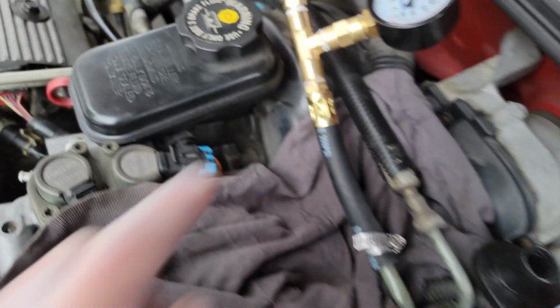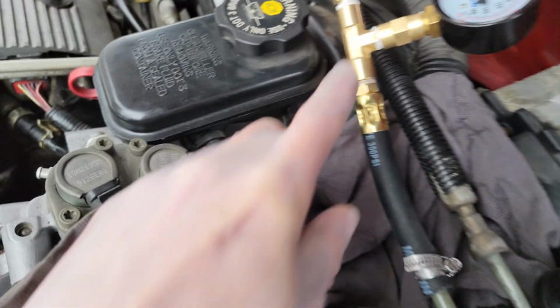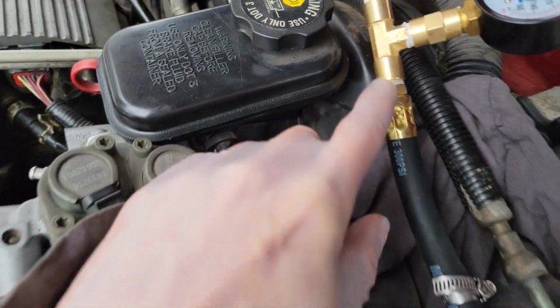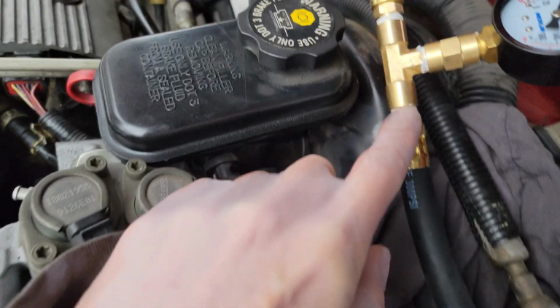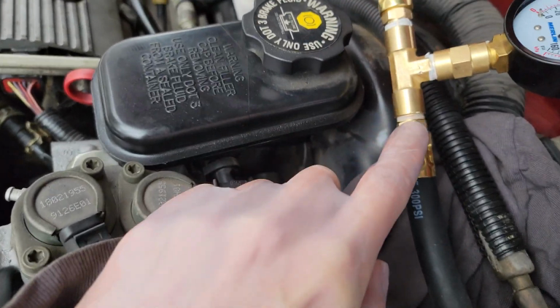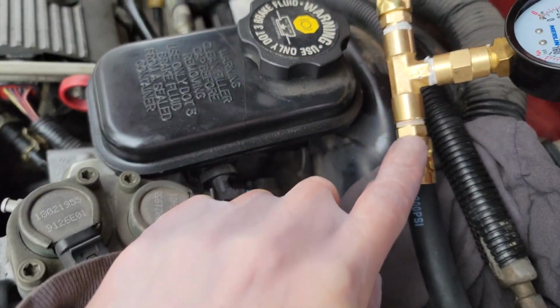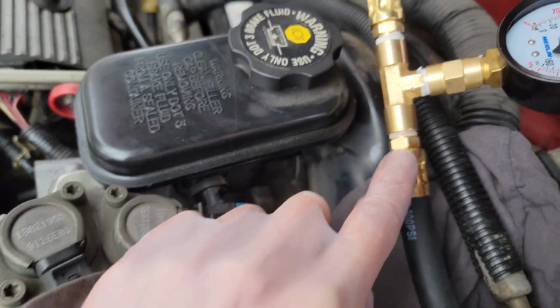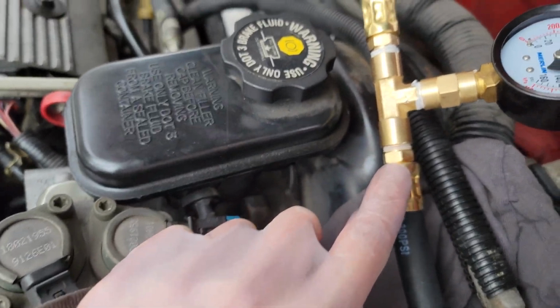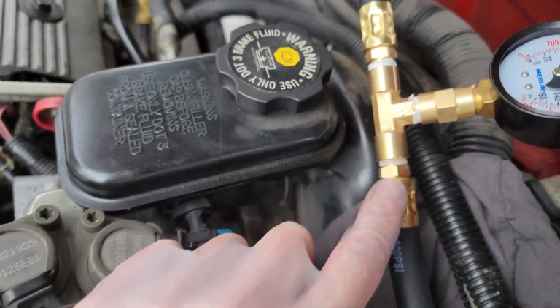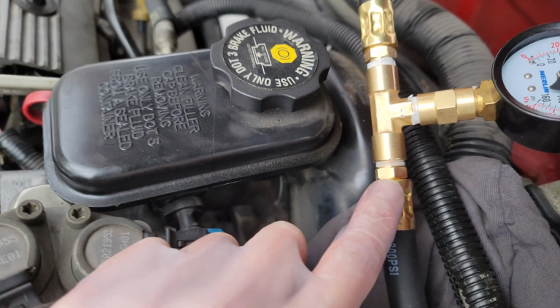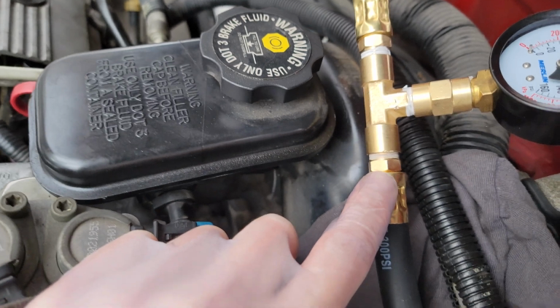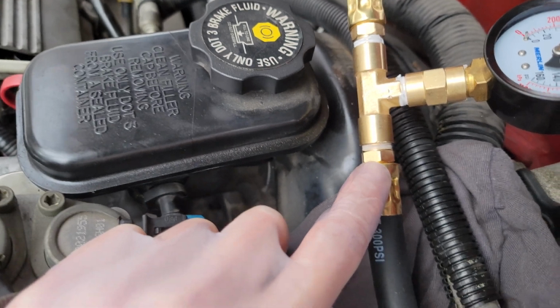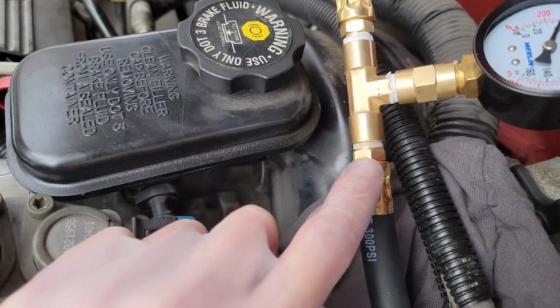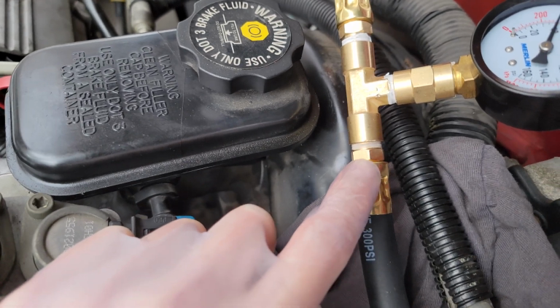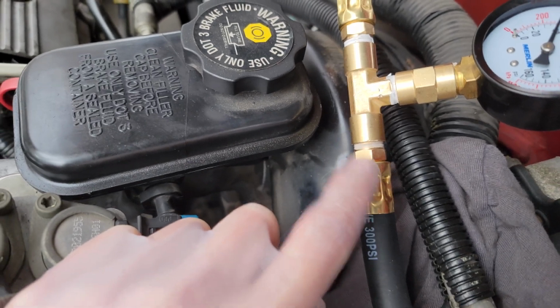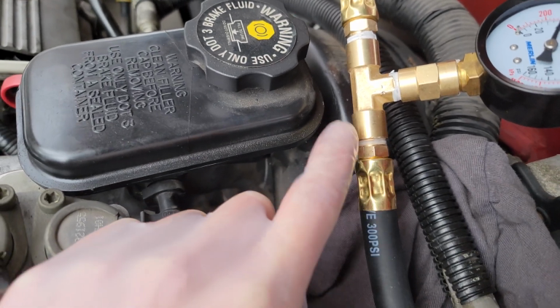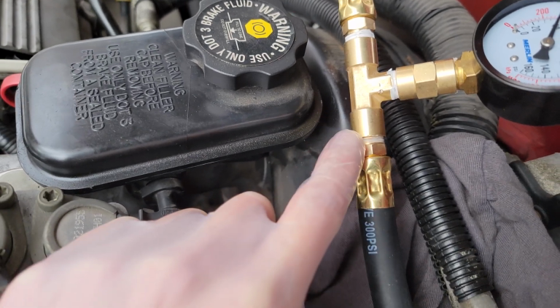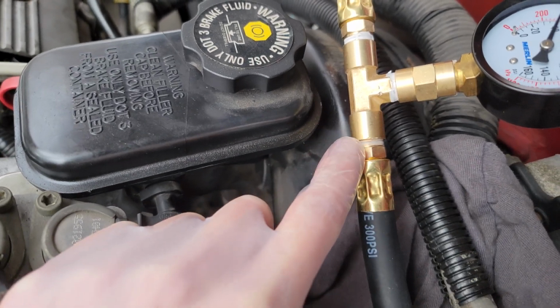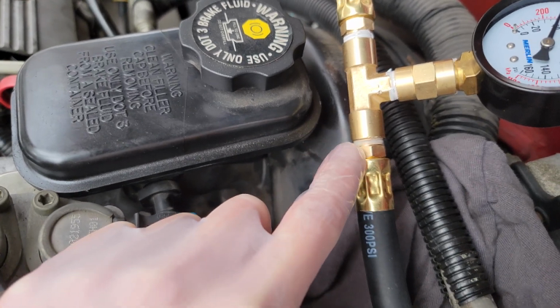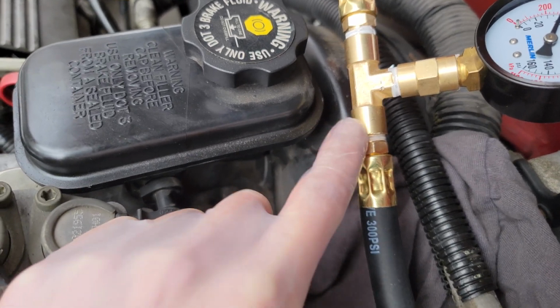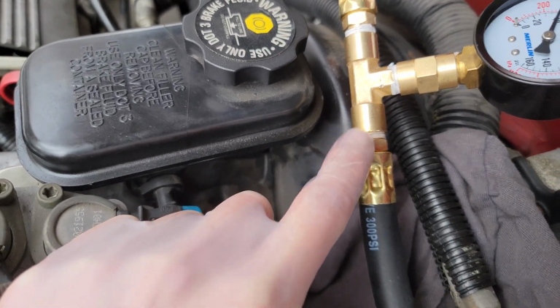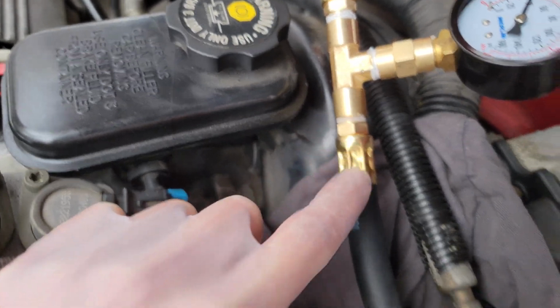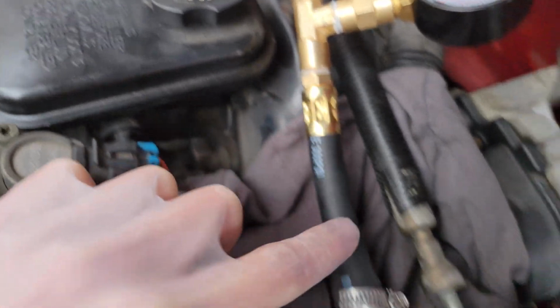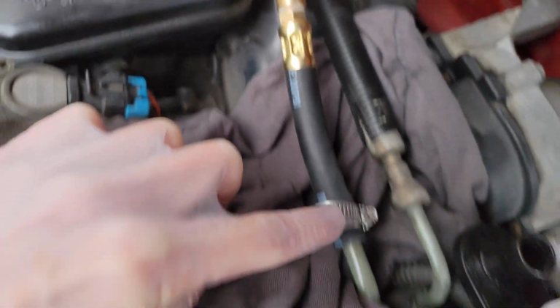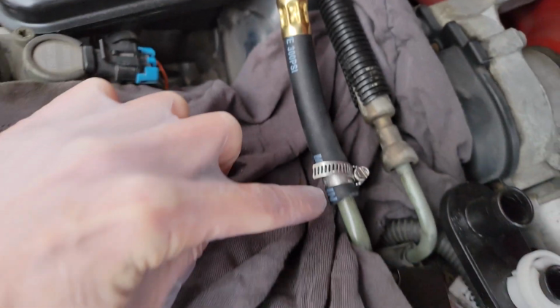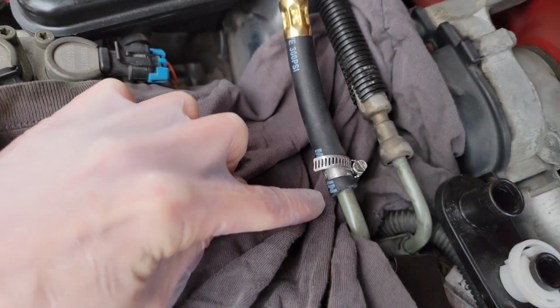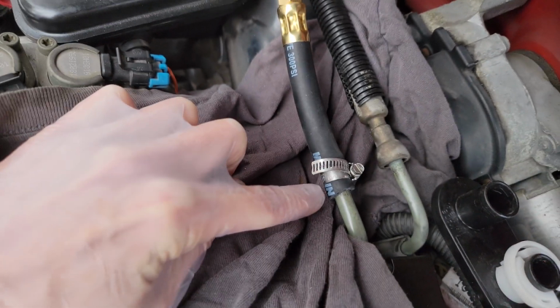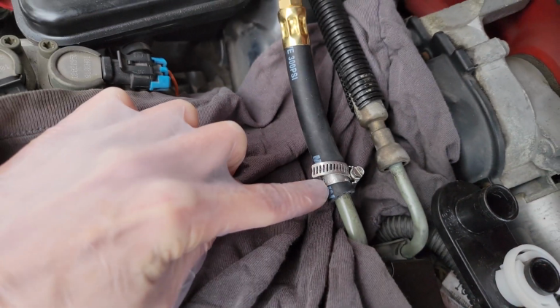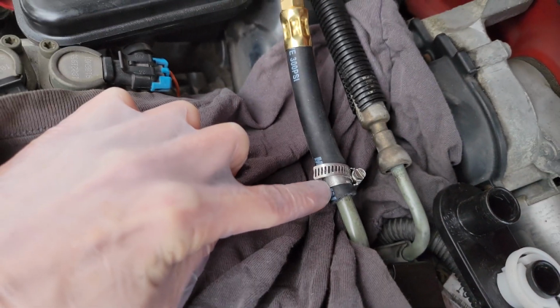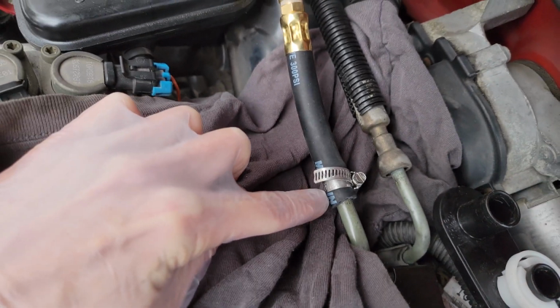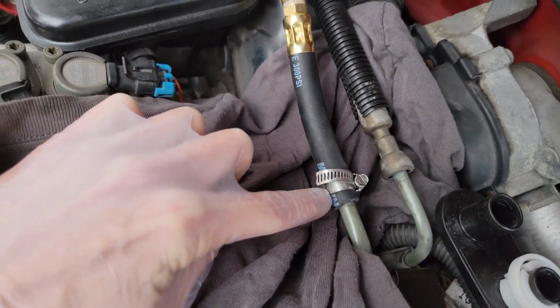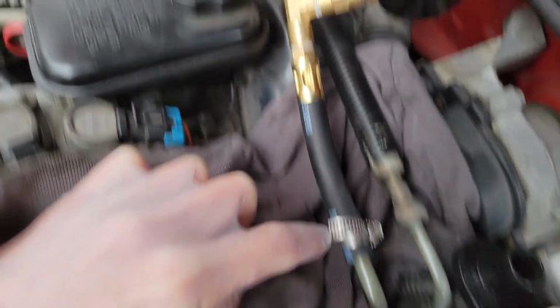I just put the quarter inch NPT fitting in and cut the hose off on either side.